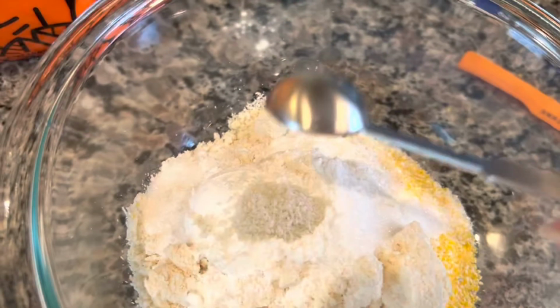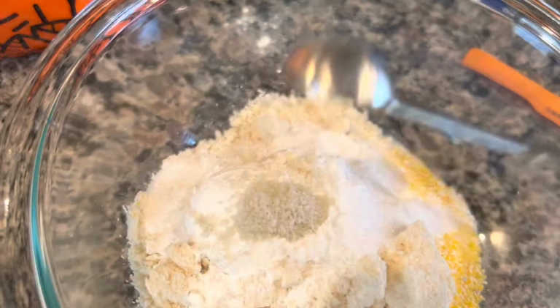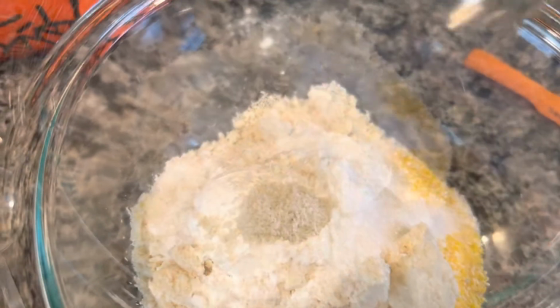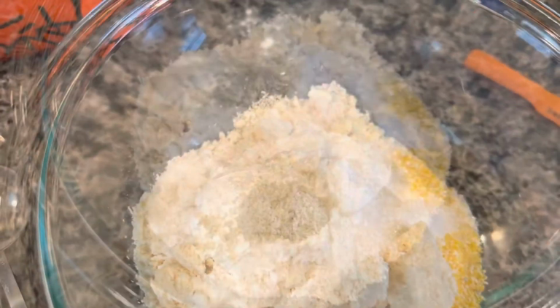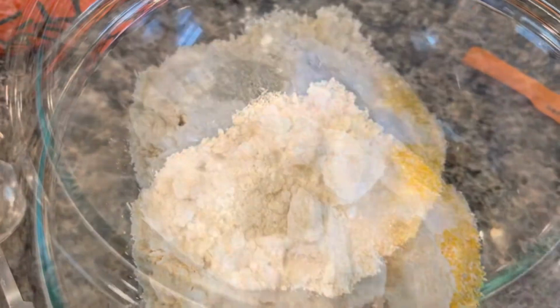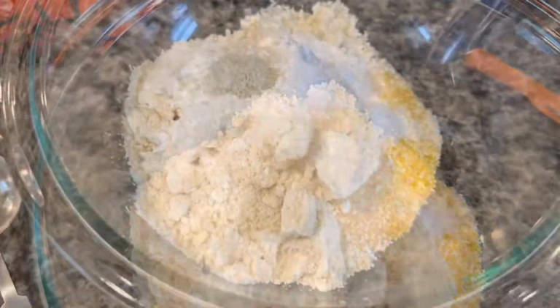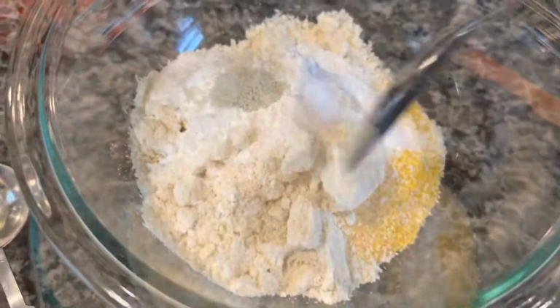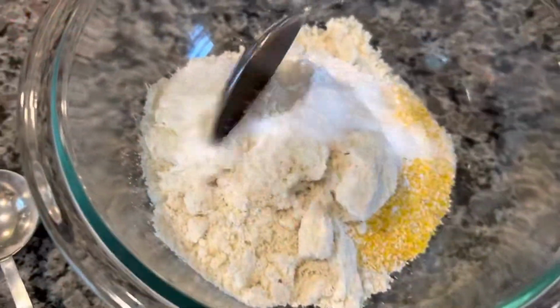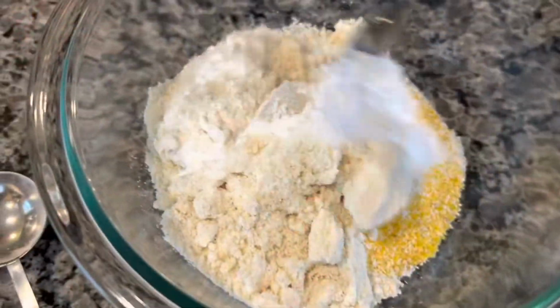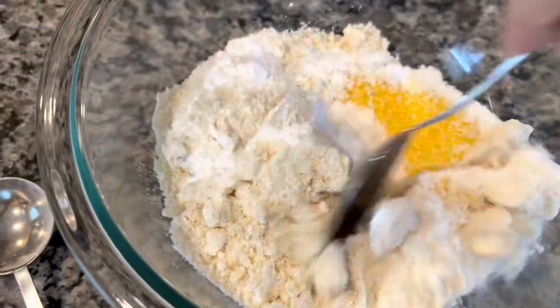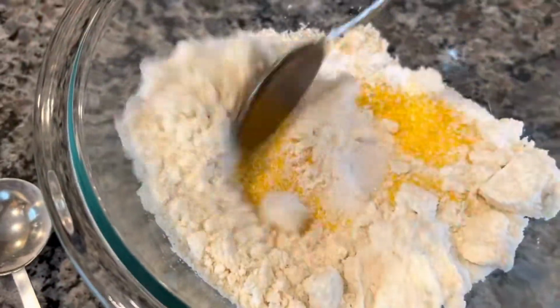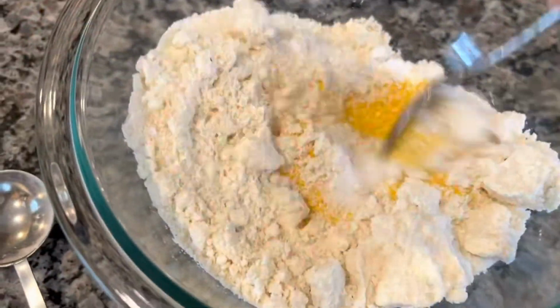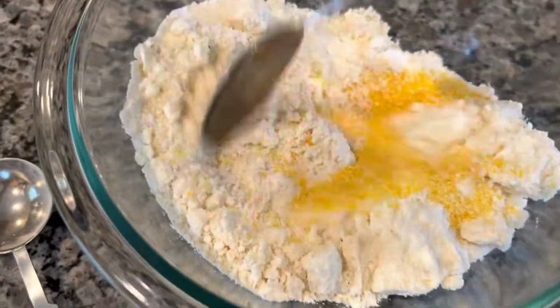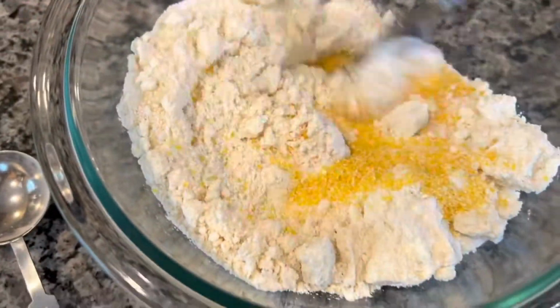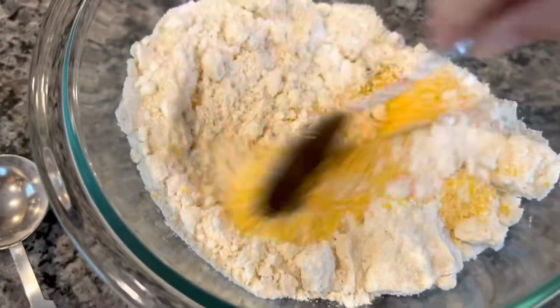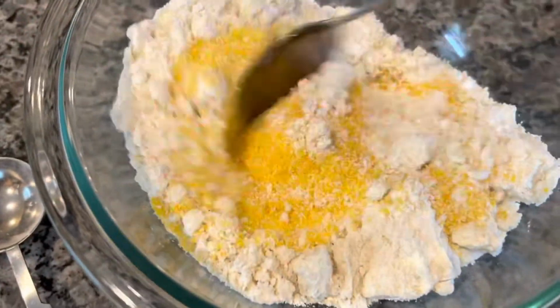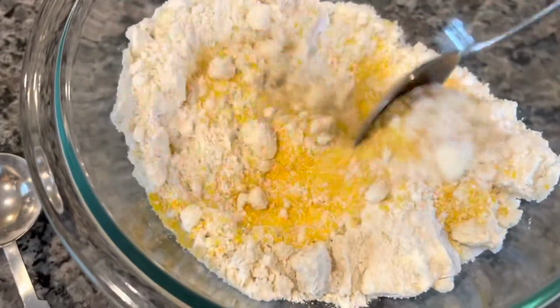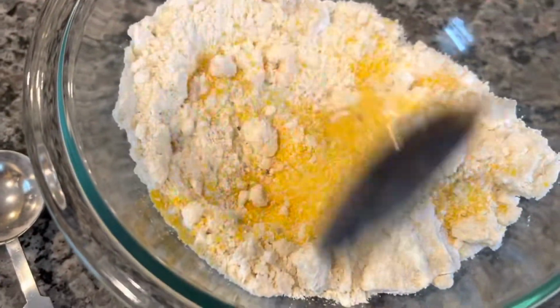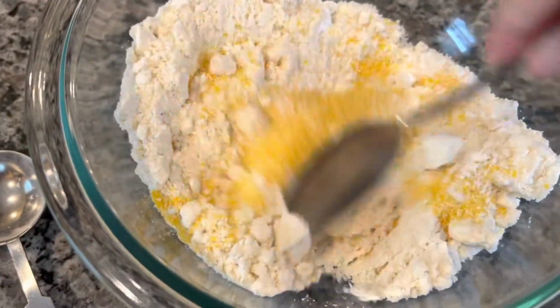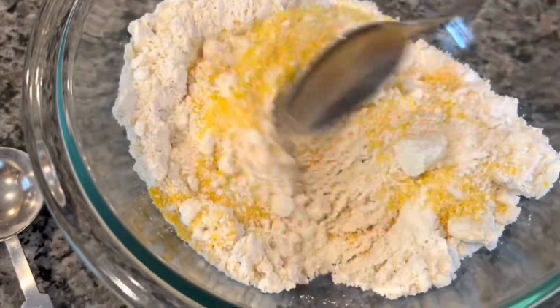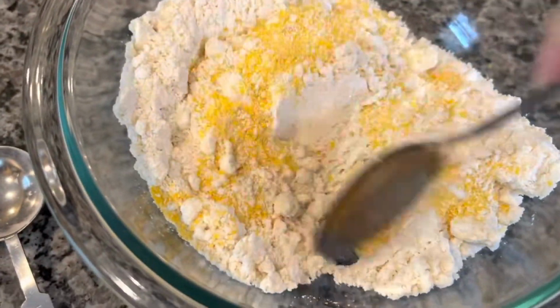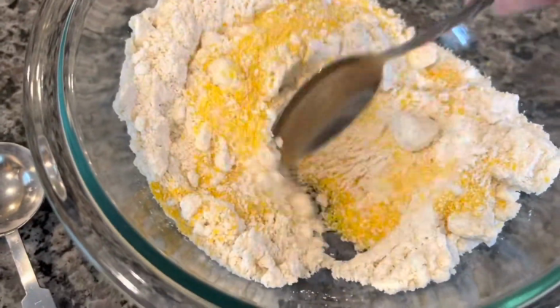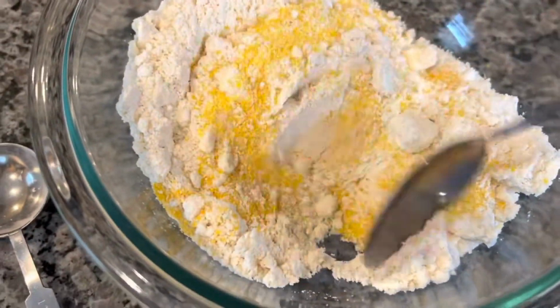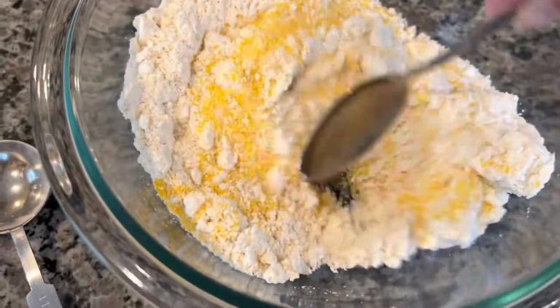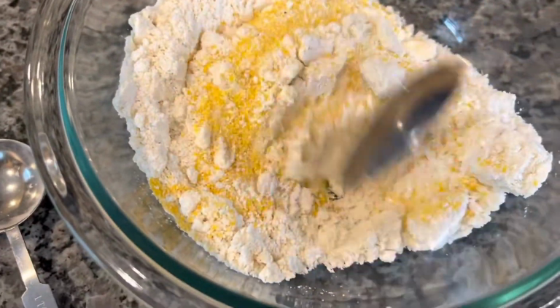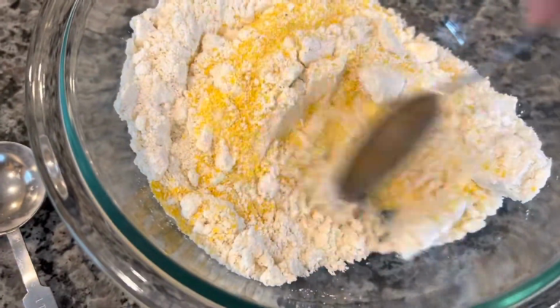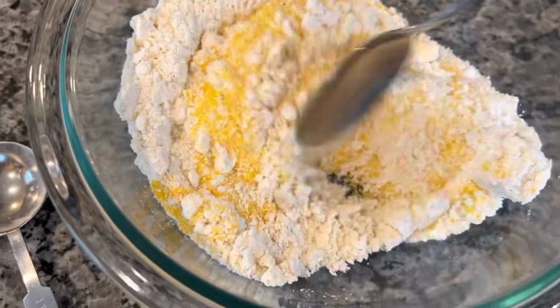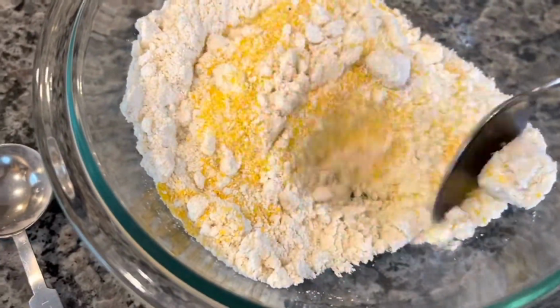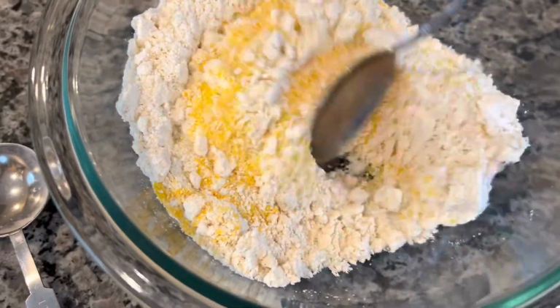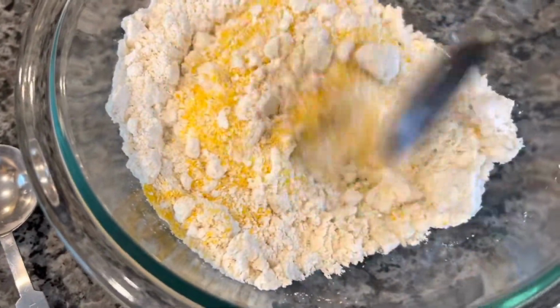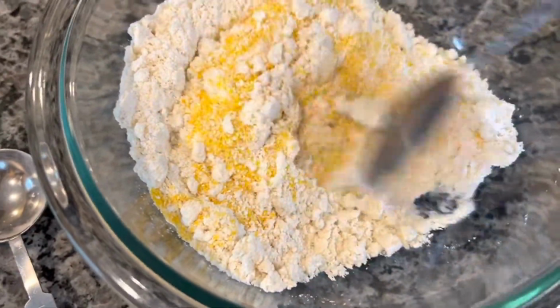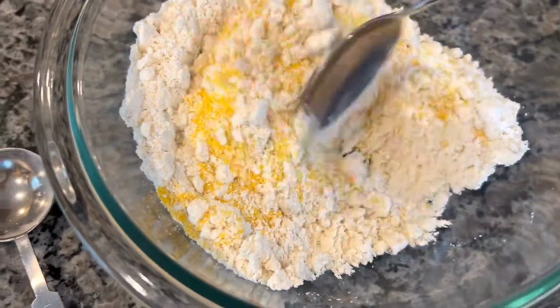And we have half a teaspoon of salt. Okay, we're going to mix our dry ingredients and combine everything.